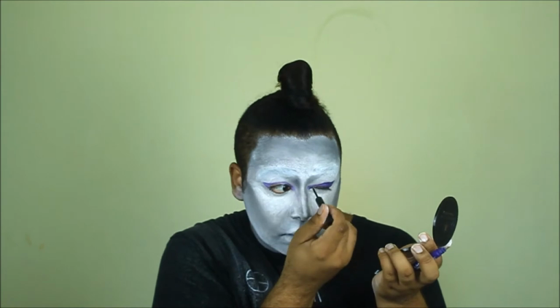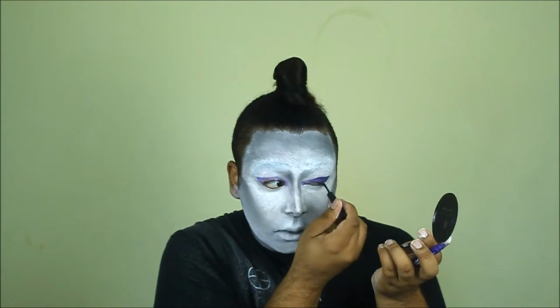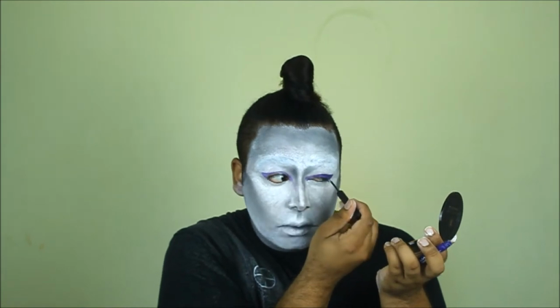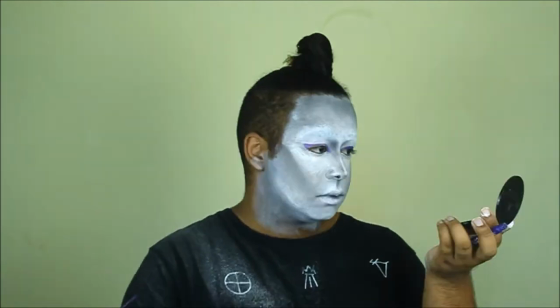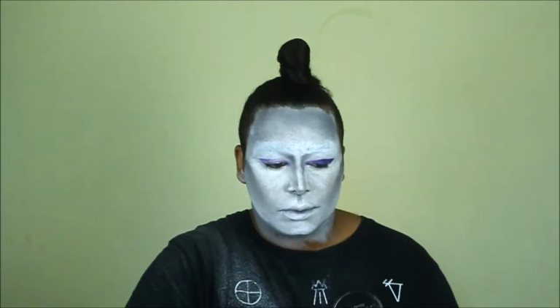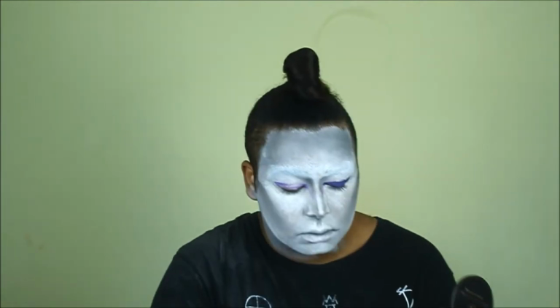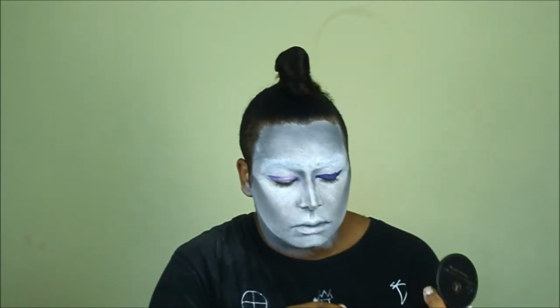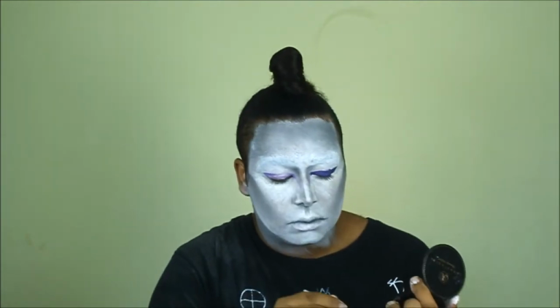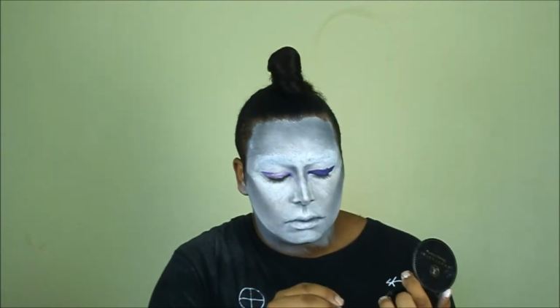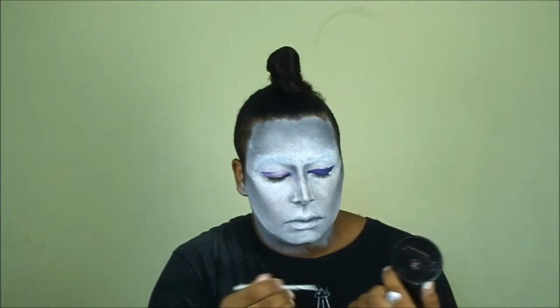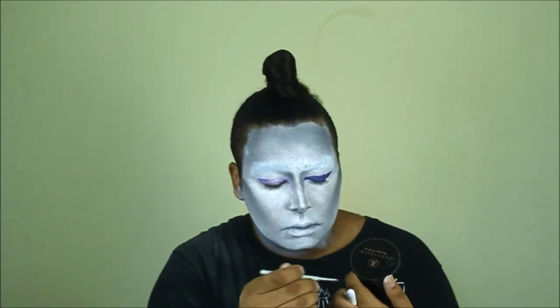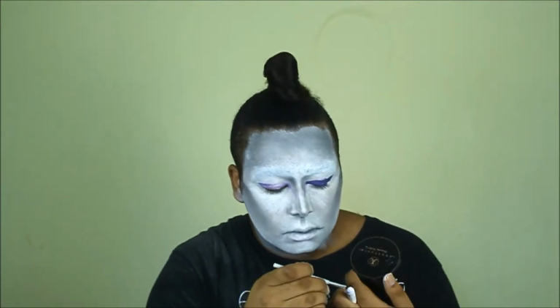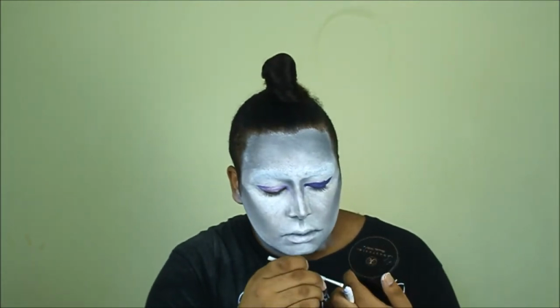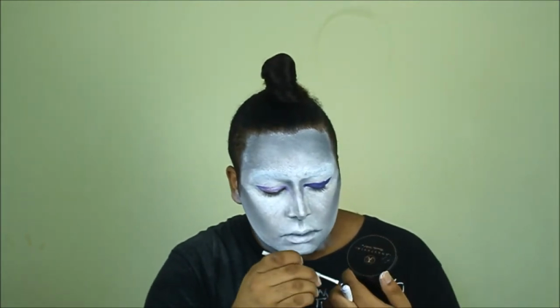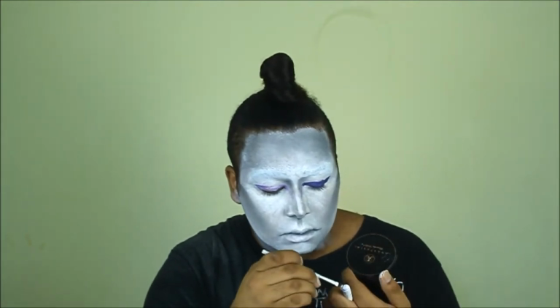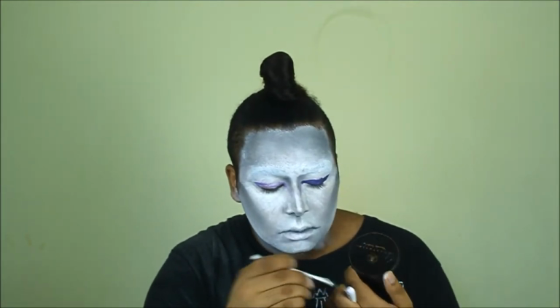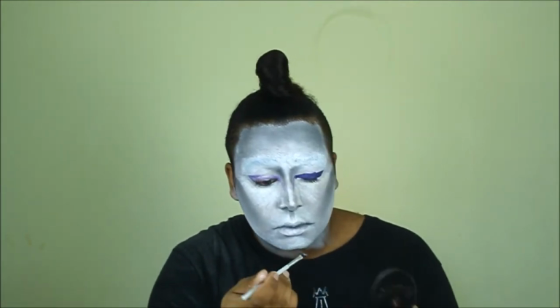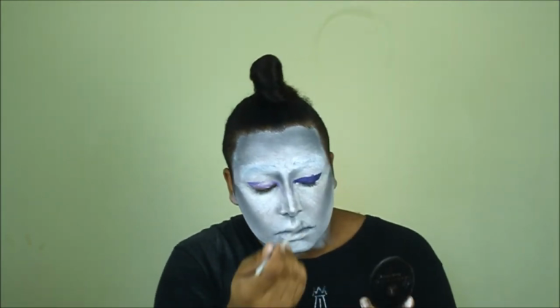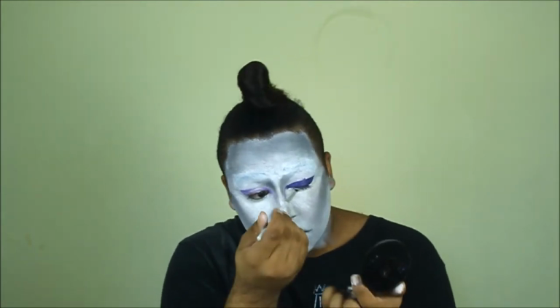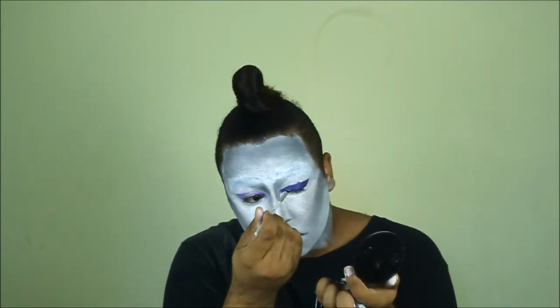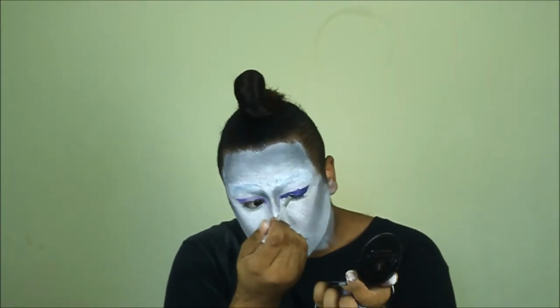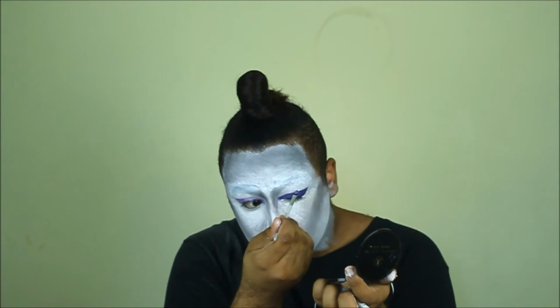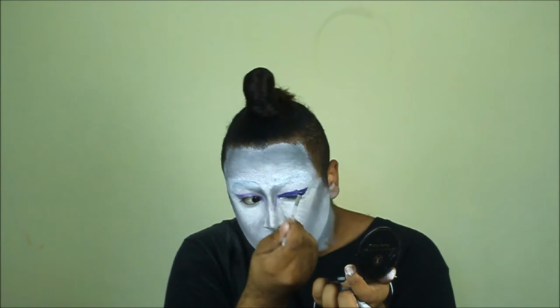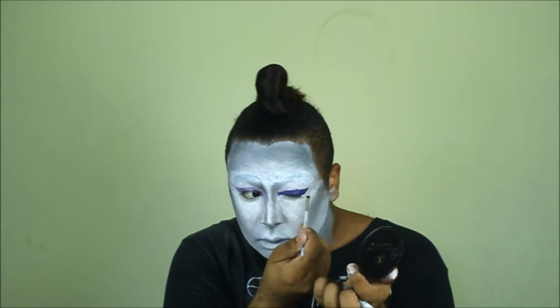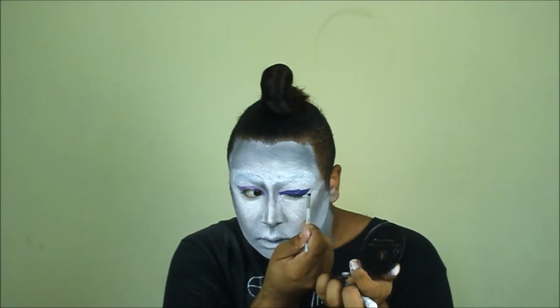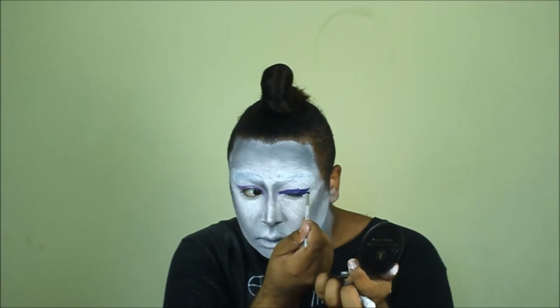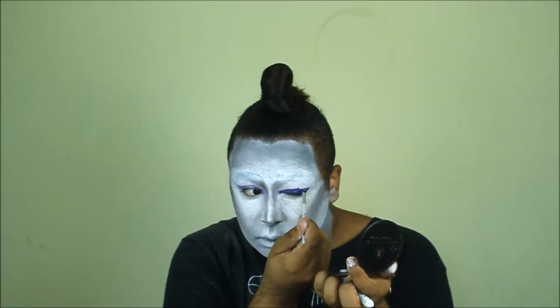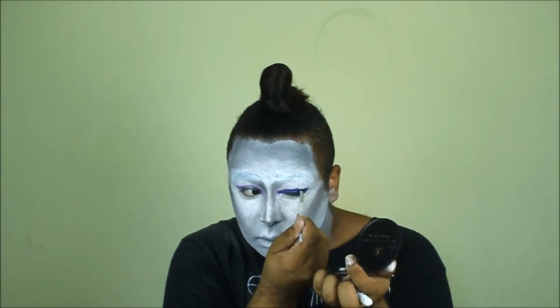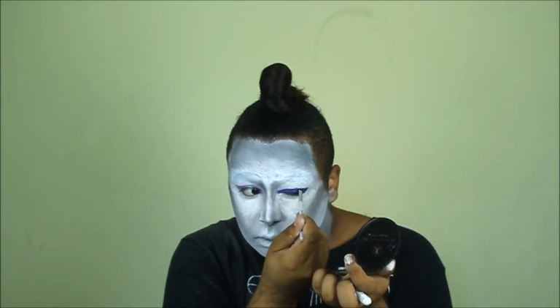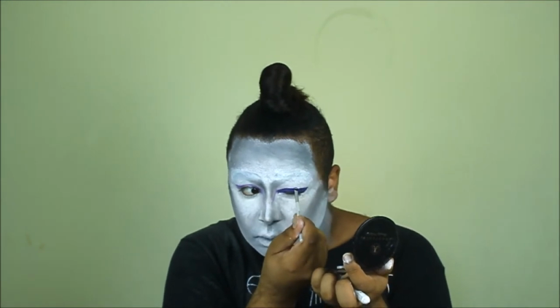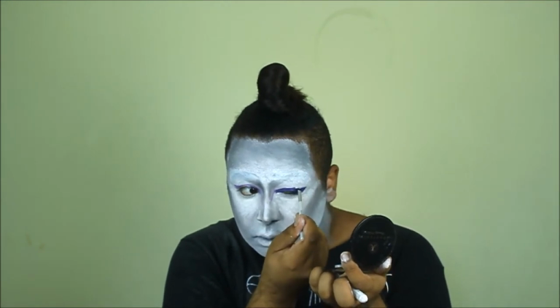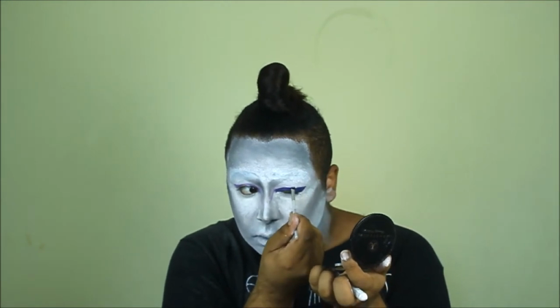If you make any mistakes, you can go ahead and use your NYX Jumbo Eye Pencil in milk as a sort of concealer.